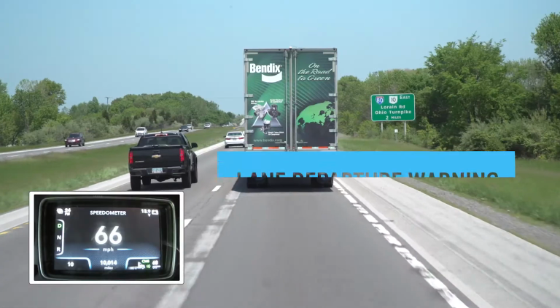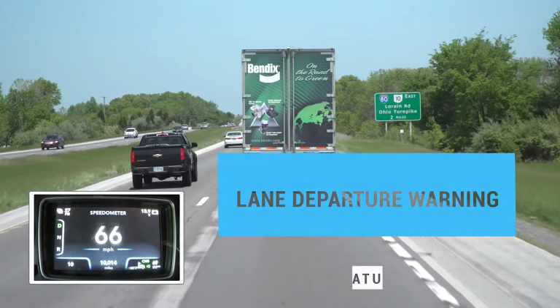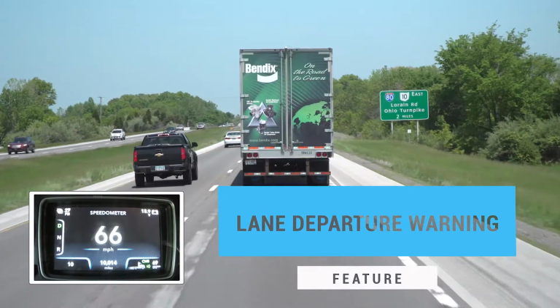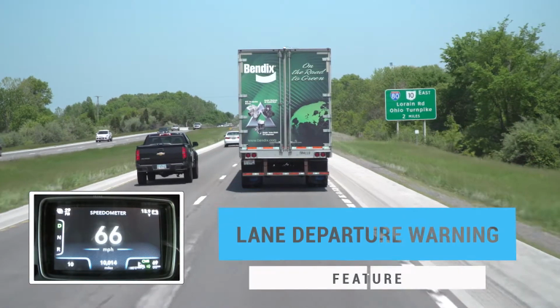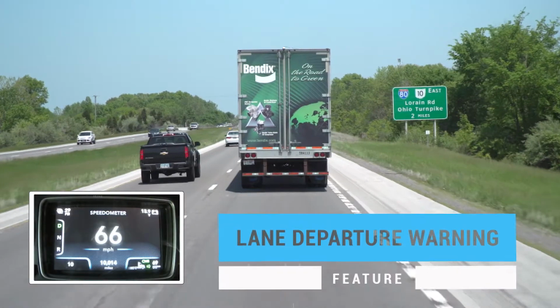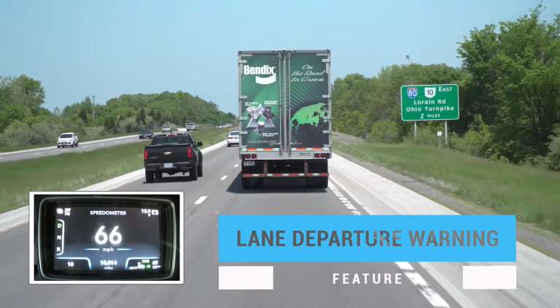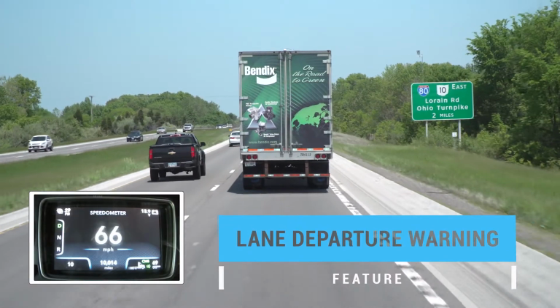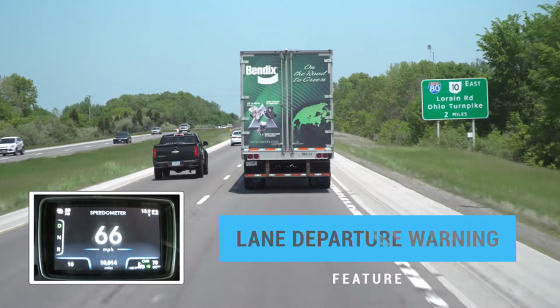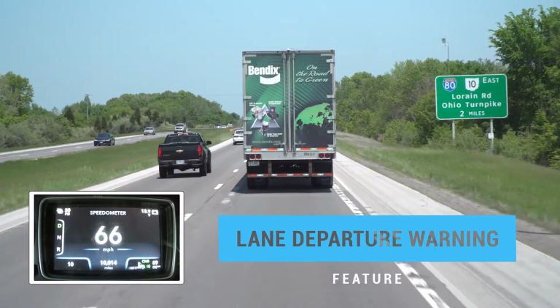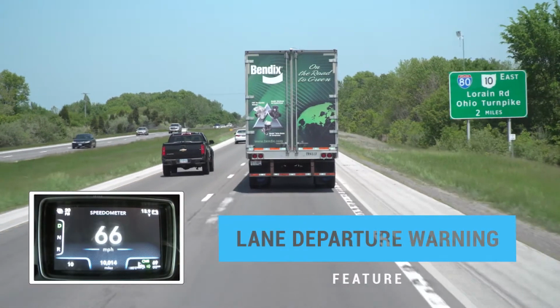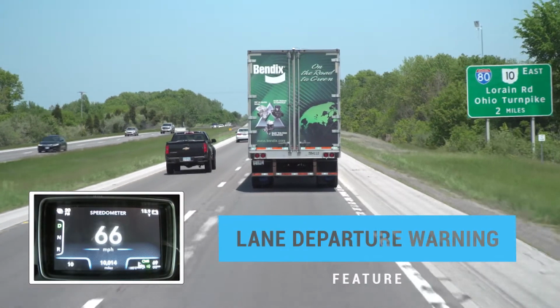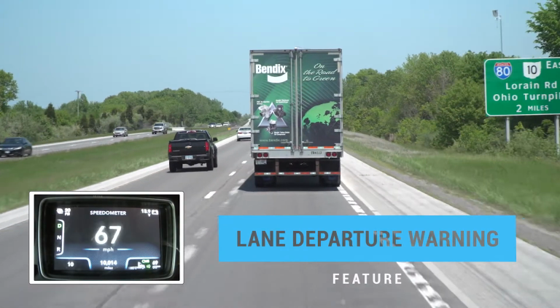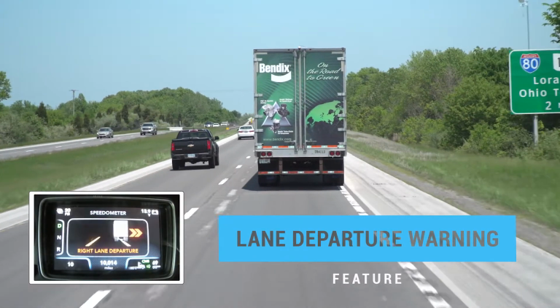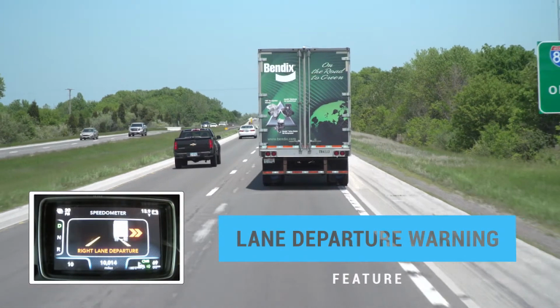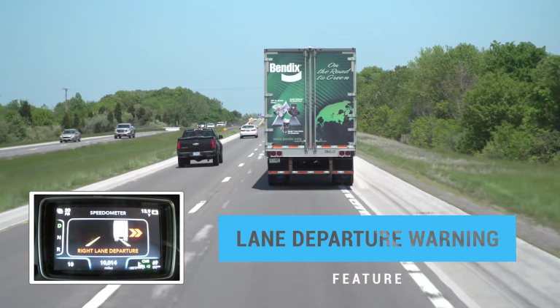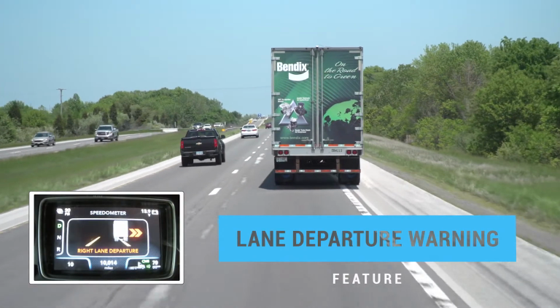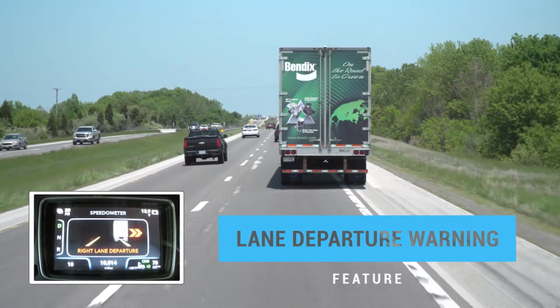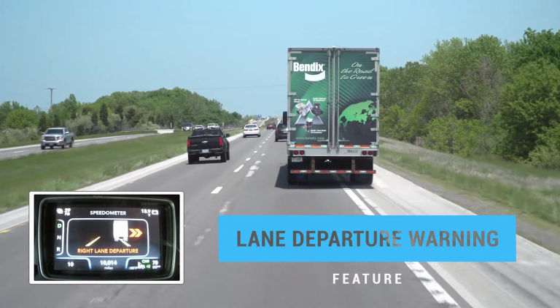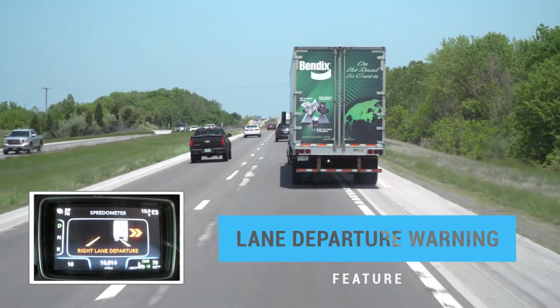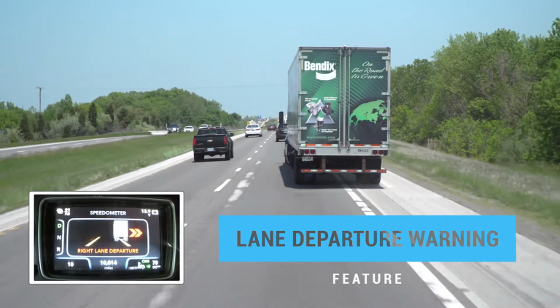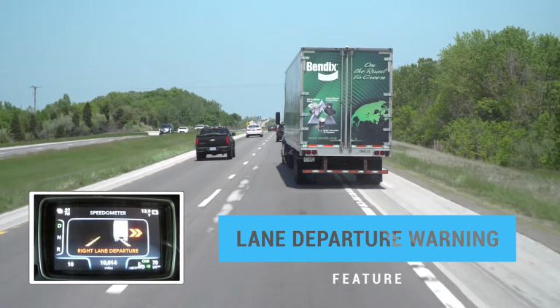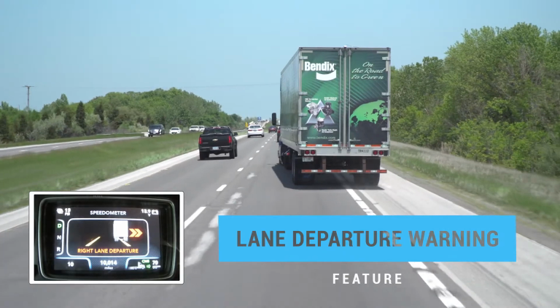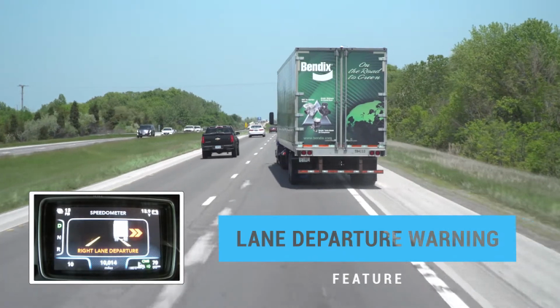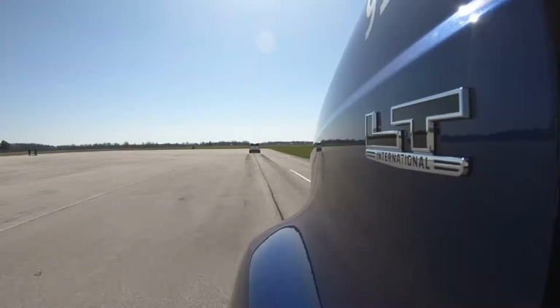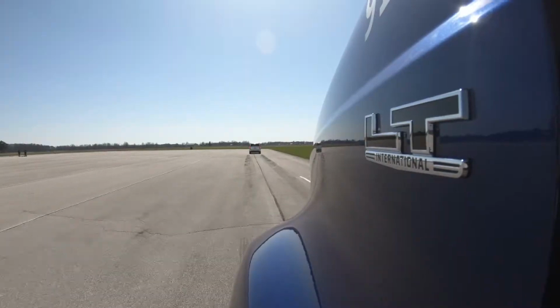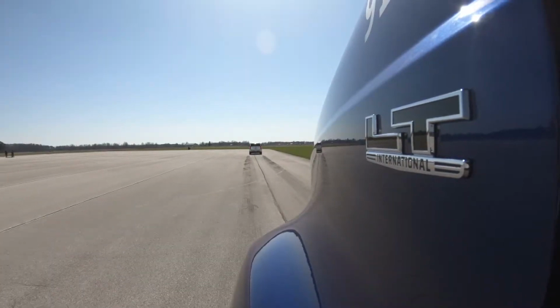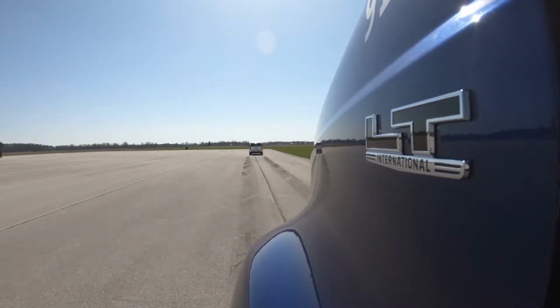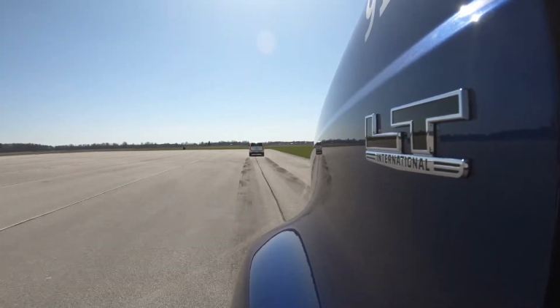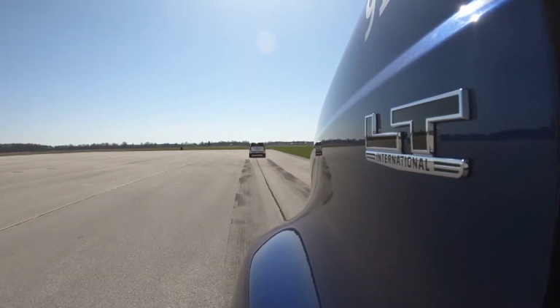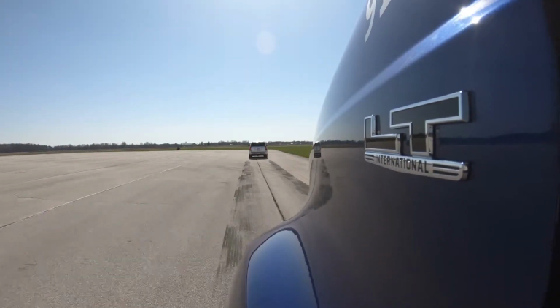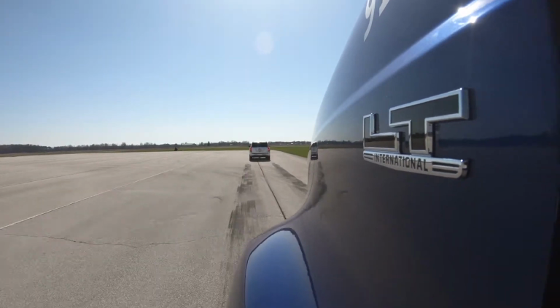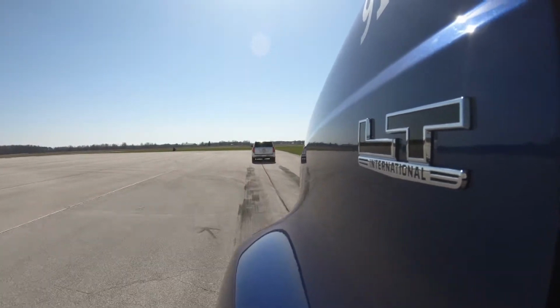Lane departure warning, providing an alert when it detects if the truck drifts out of the lane. And with Fusion's enhanced feature set, you get even more.